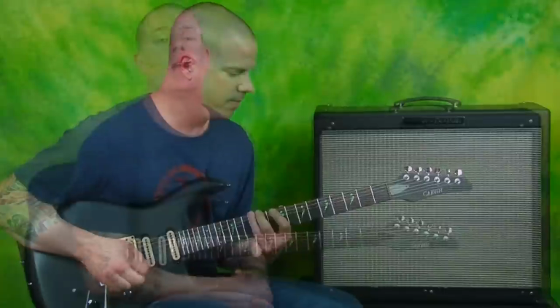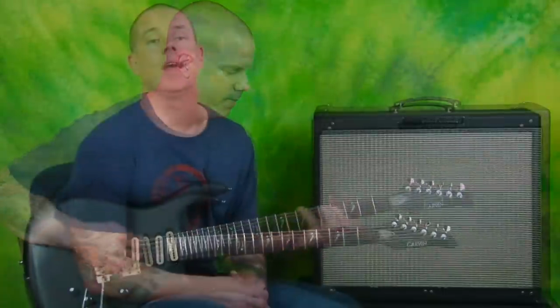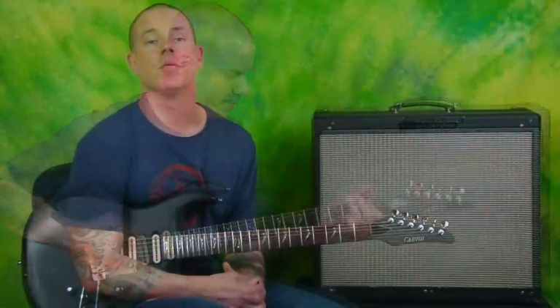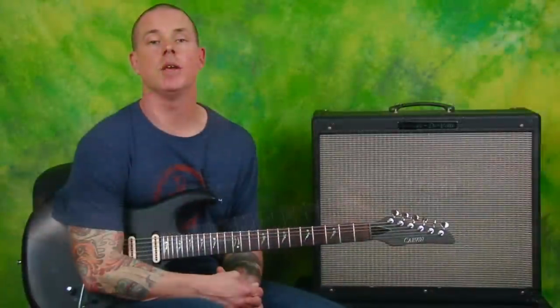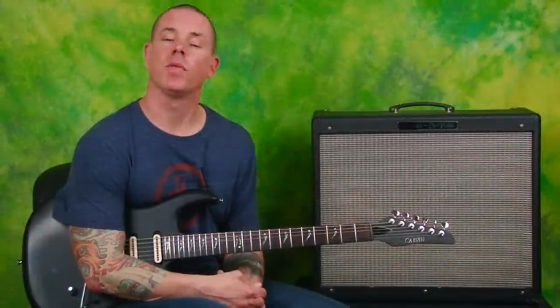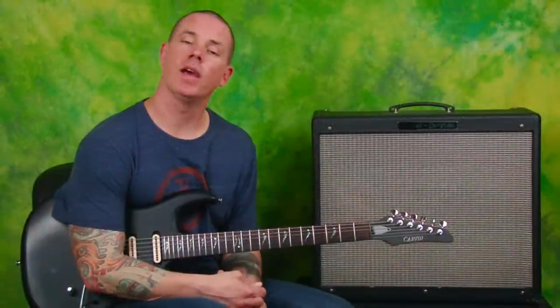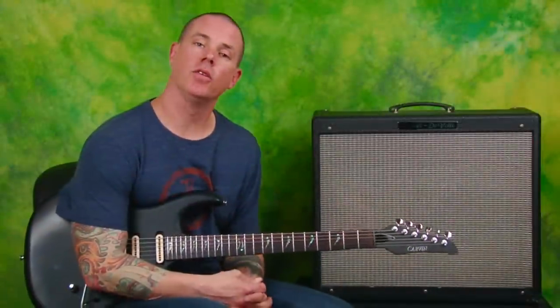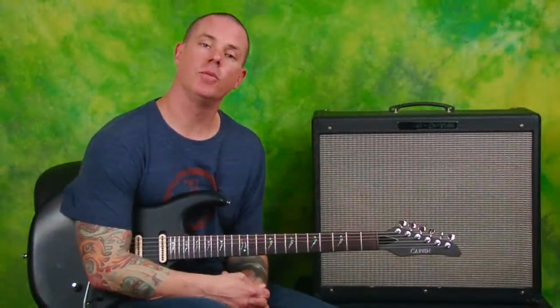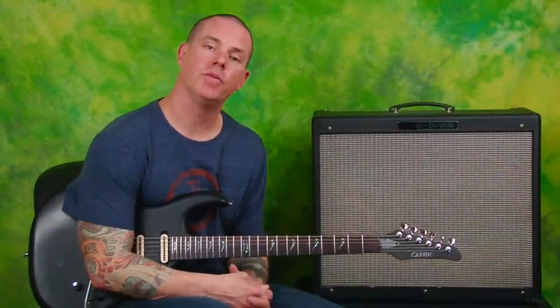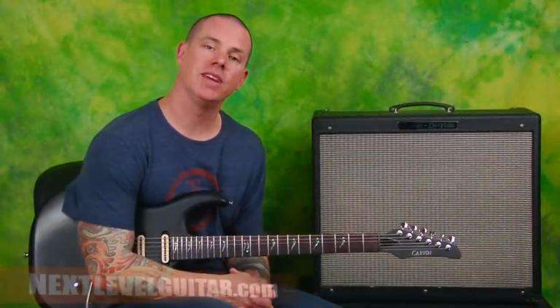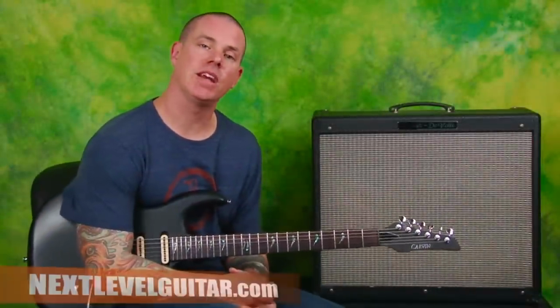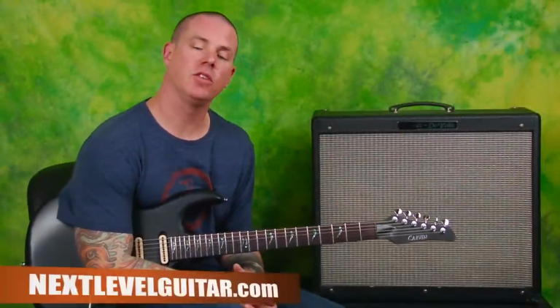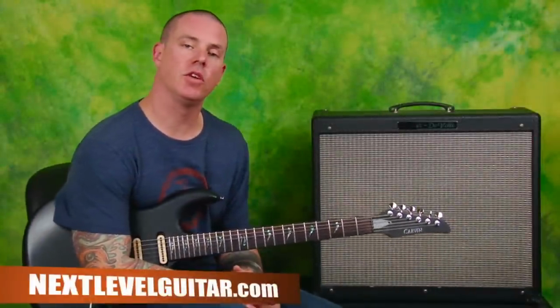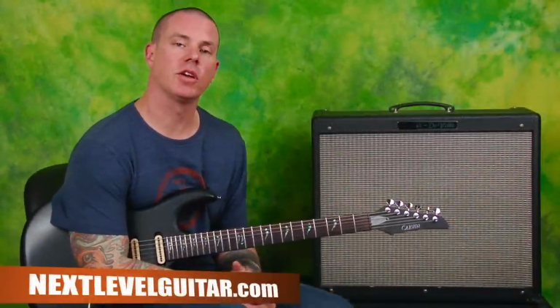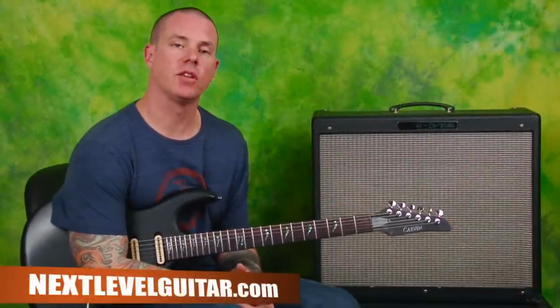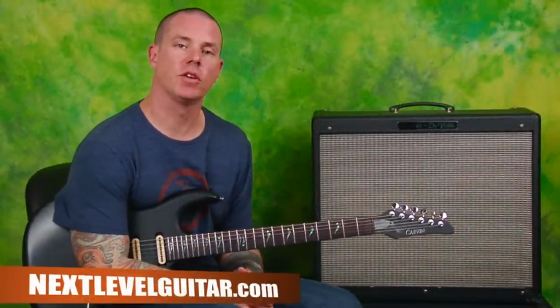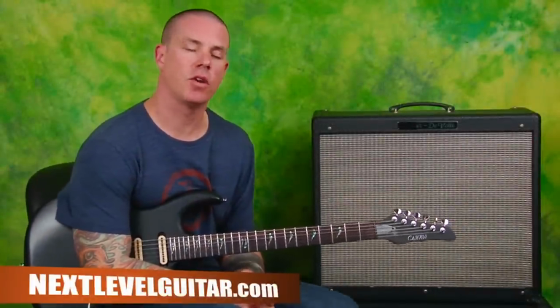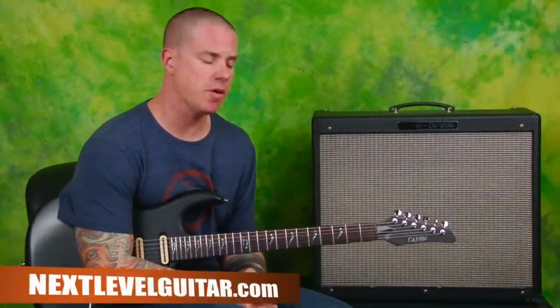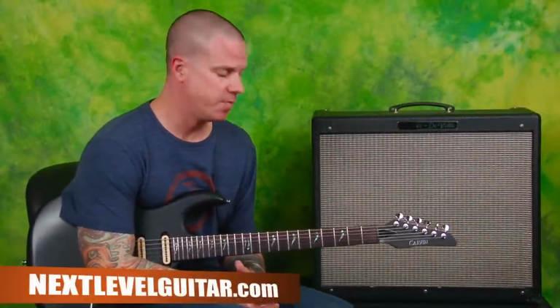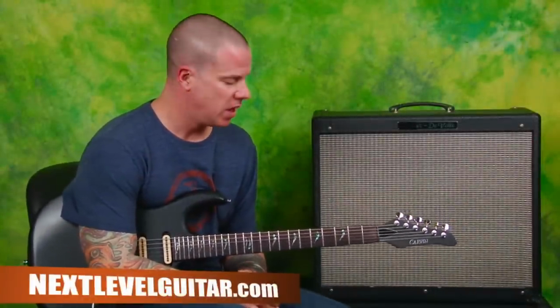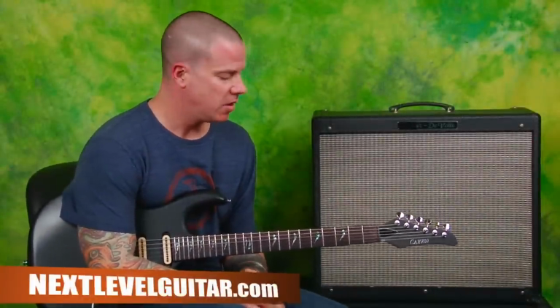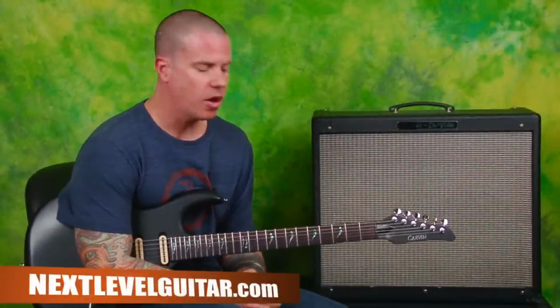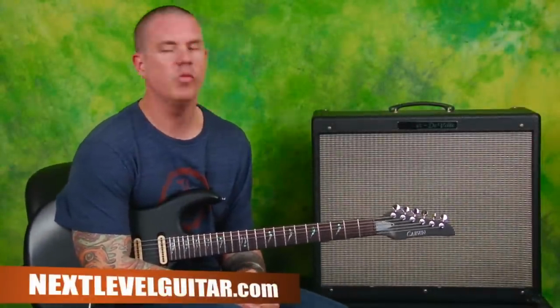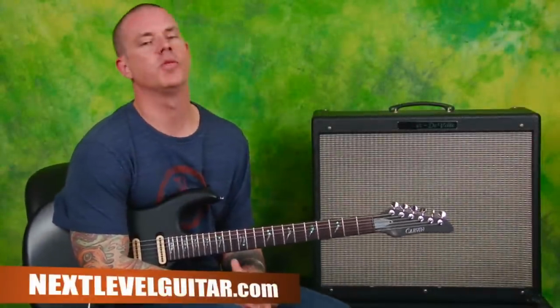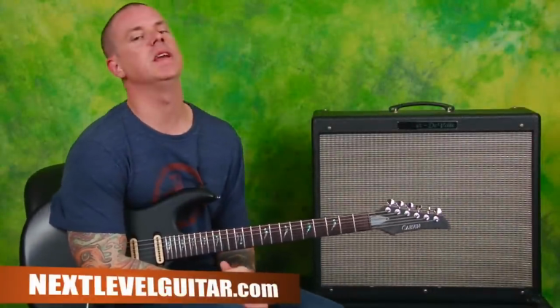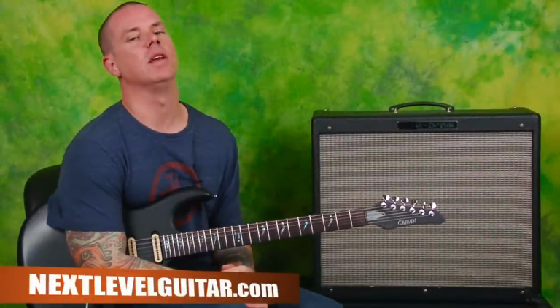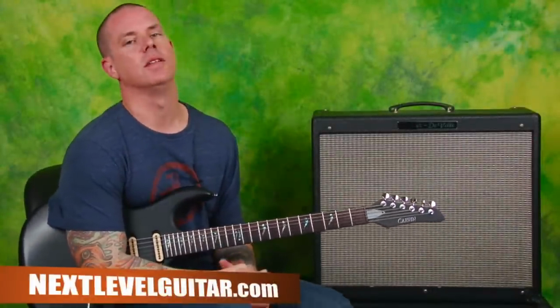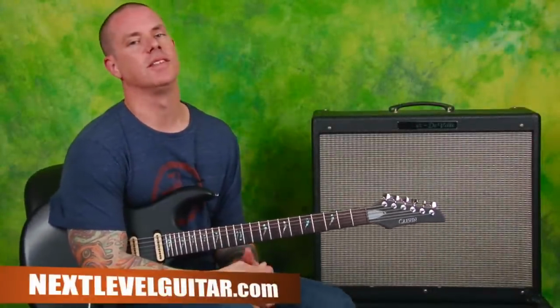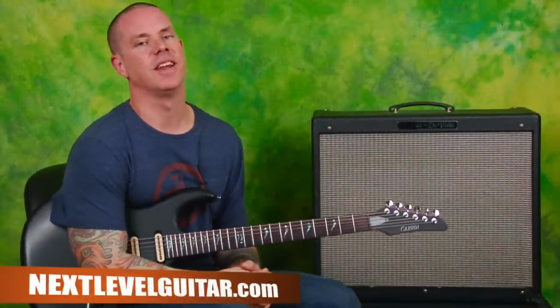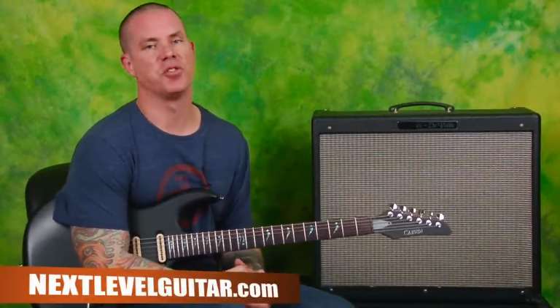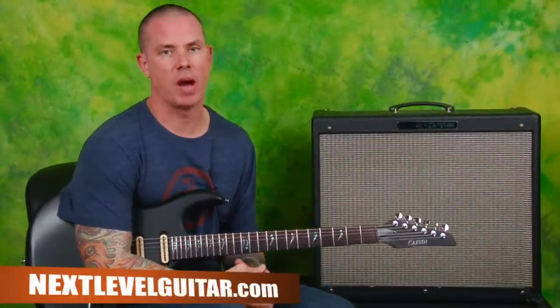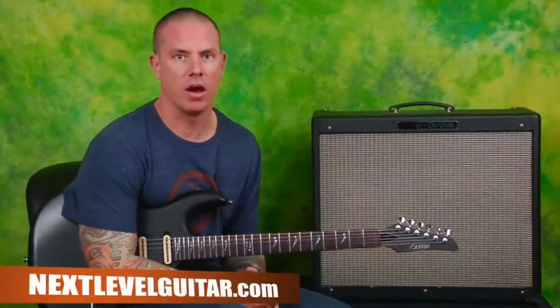Hey everybody, how you doing? Dave Nasty over here at Next Level Guitar. Come with me, let's get inspired.